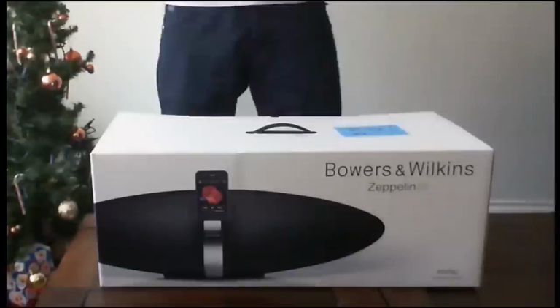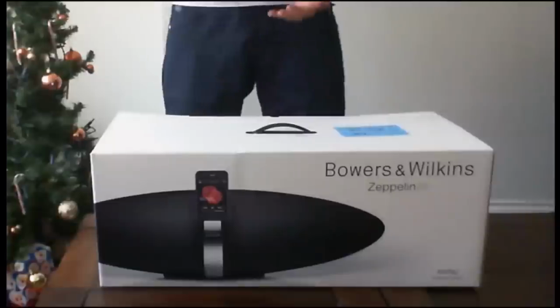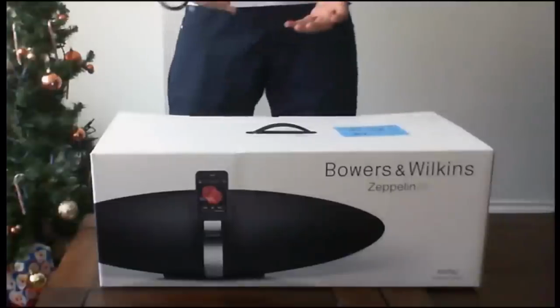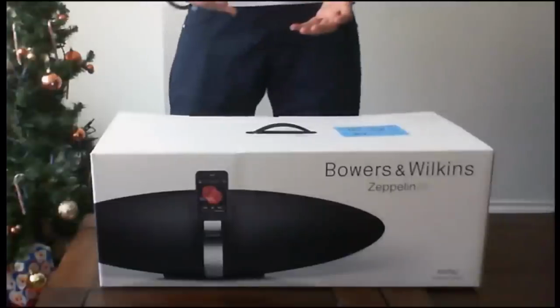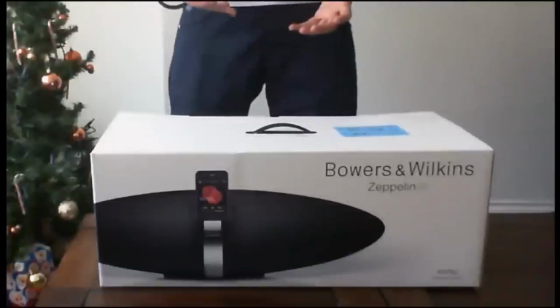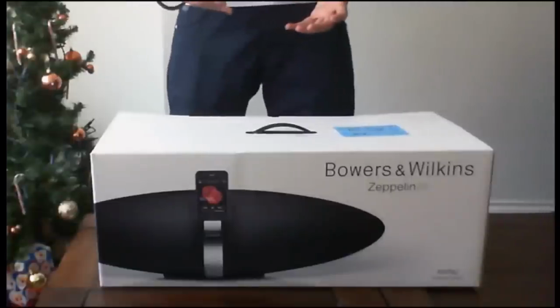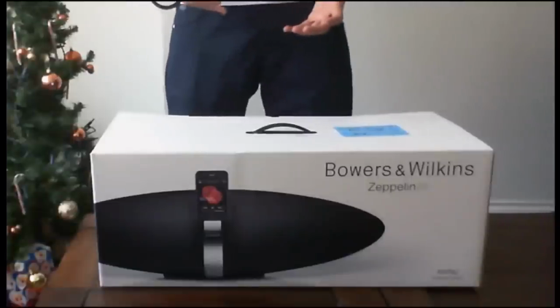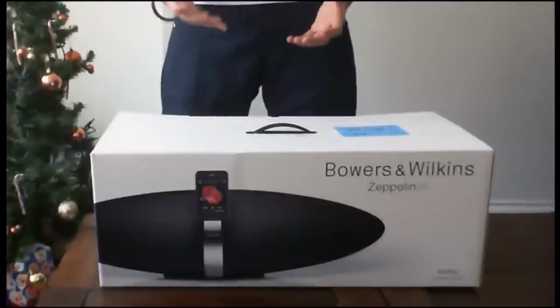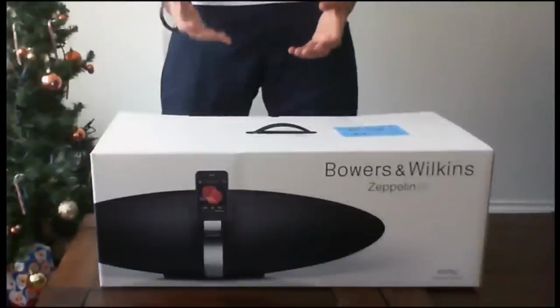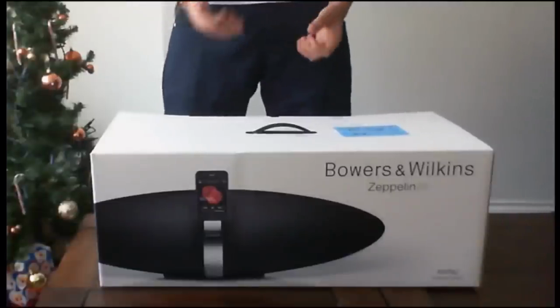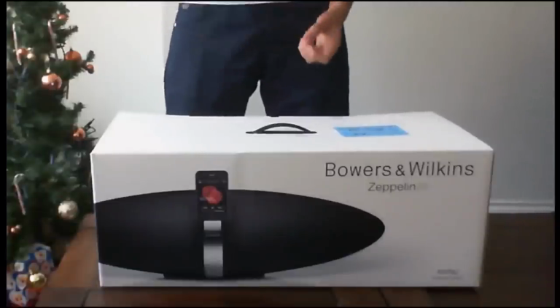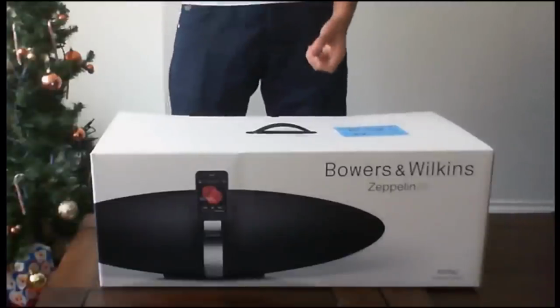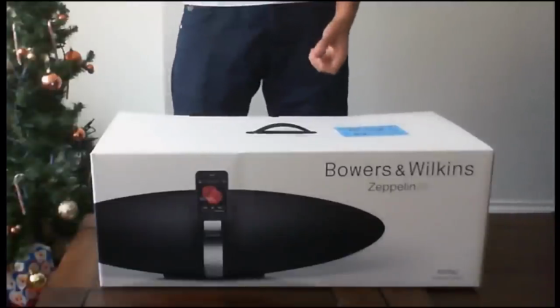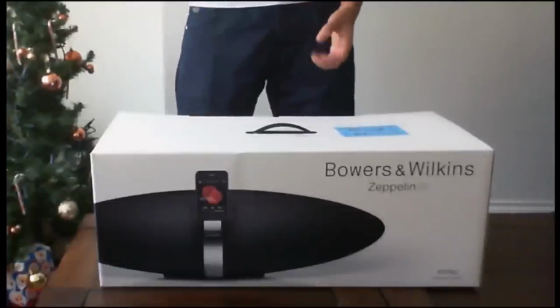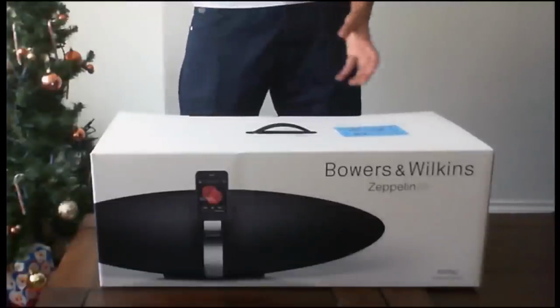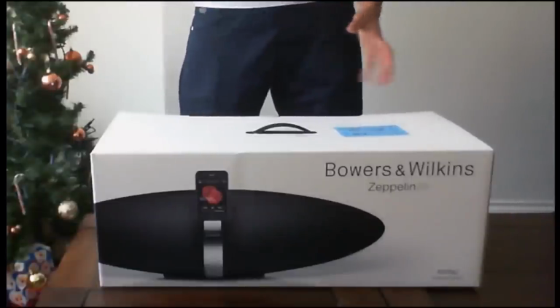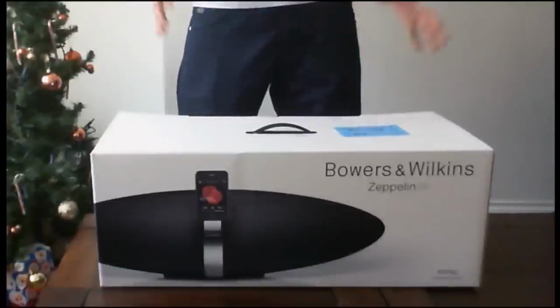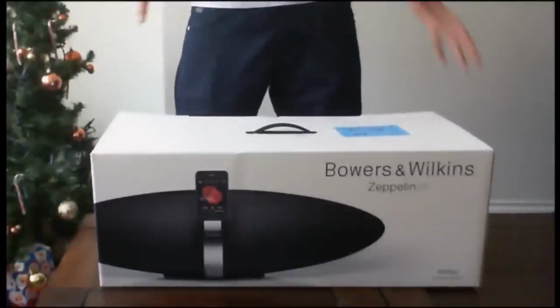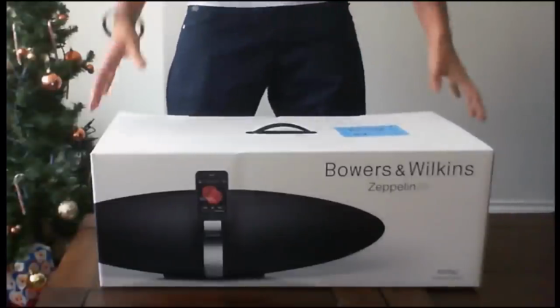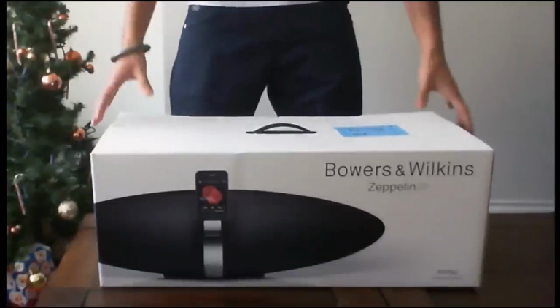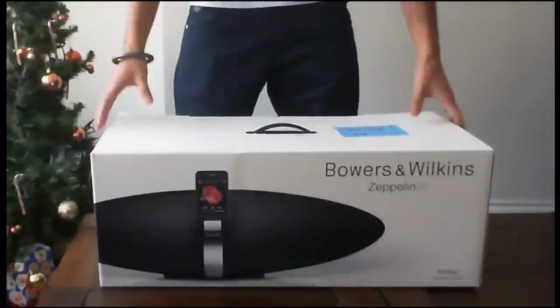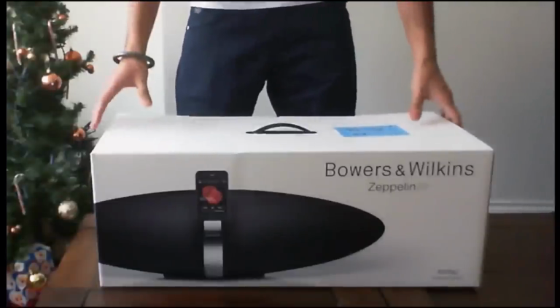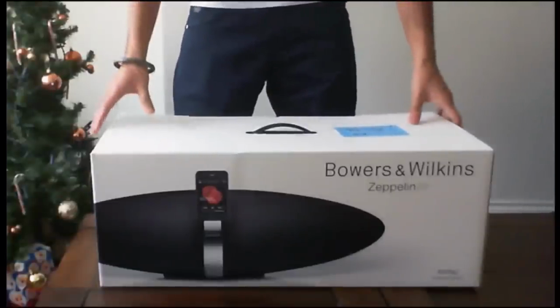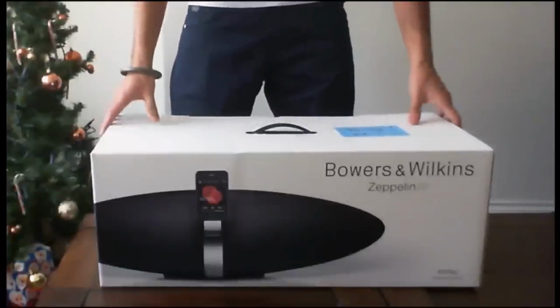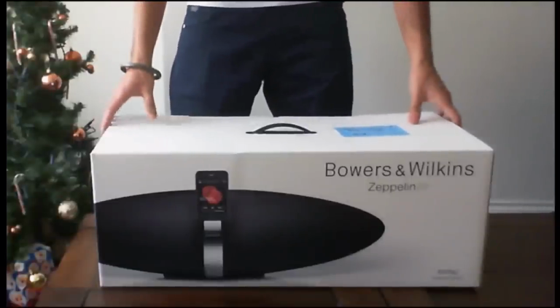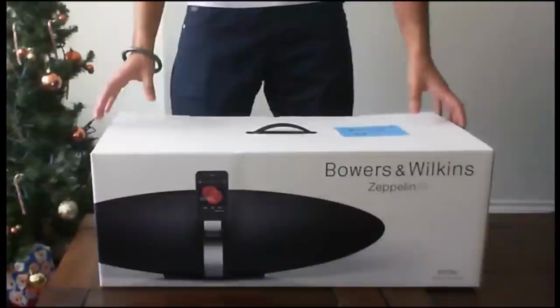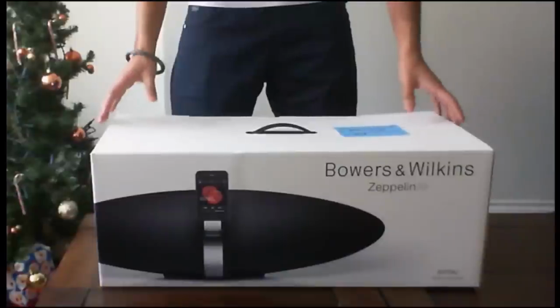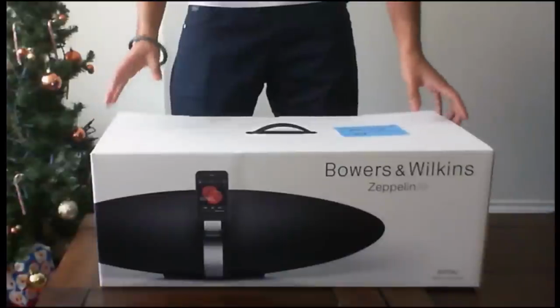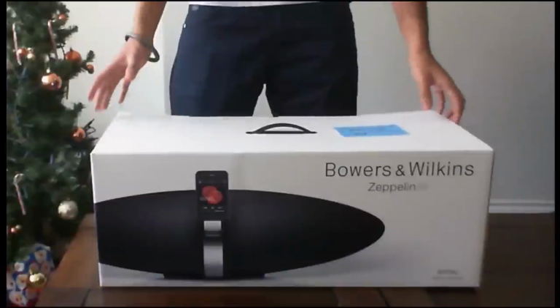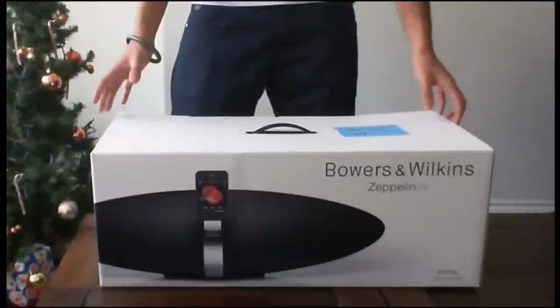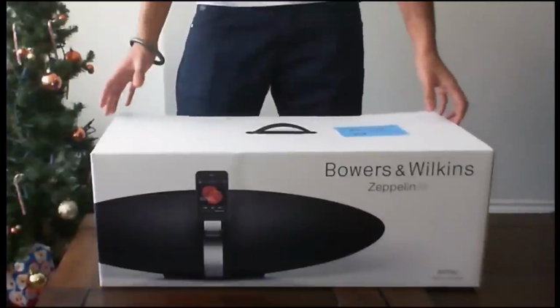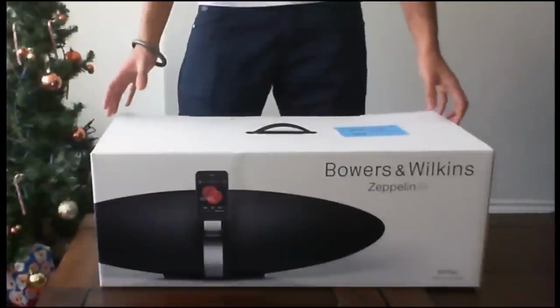What's up, Bev. I'm Bob and Singh here today. I'm going to be doing an unboxing of the Zeppelin Air from Bowers and Wilkins.